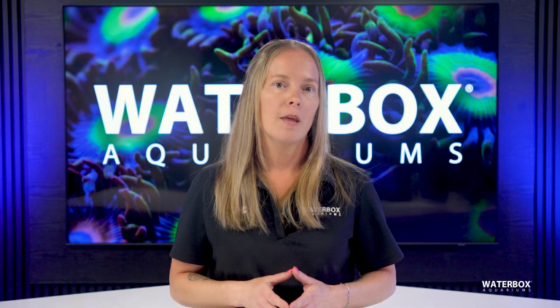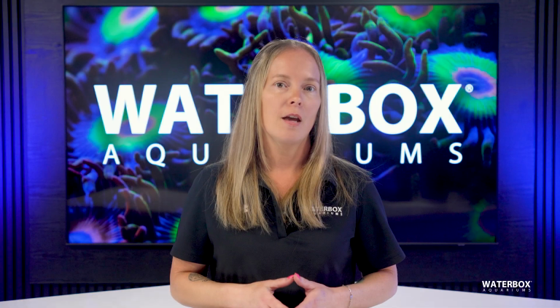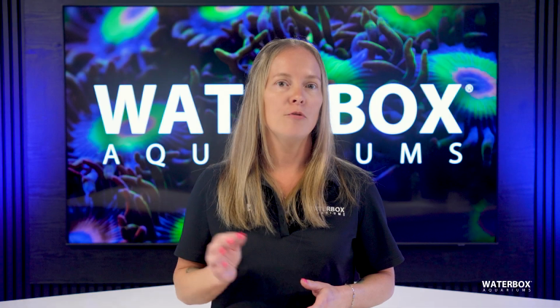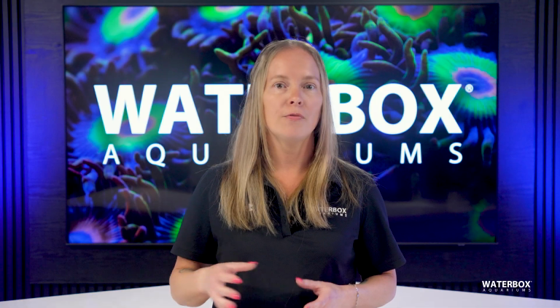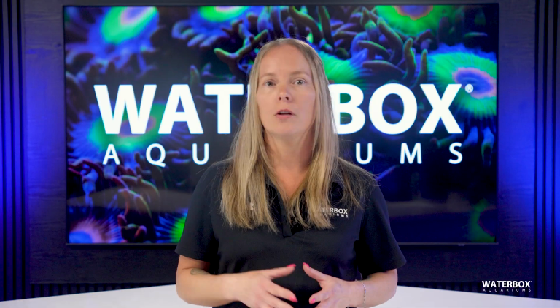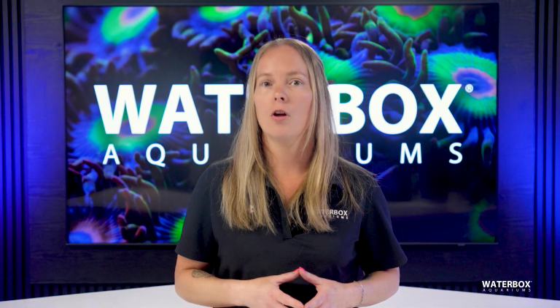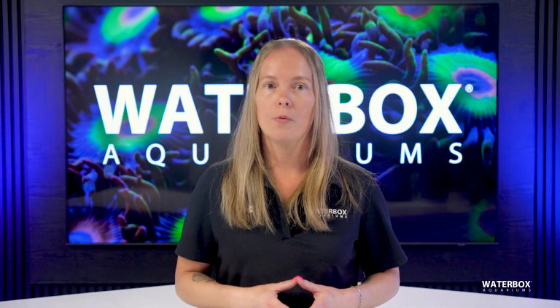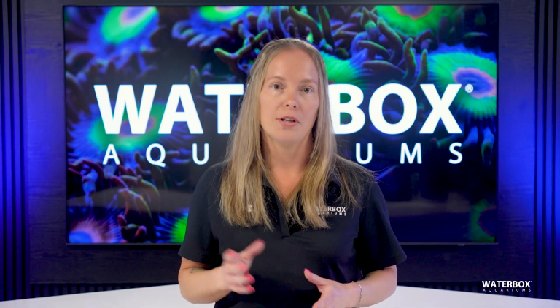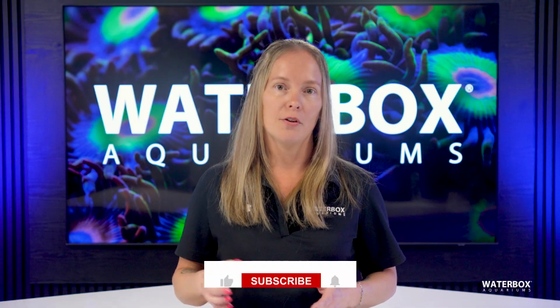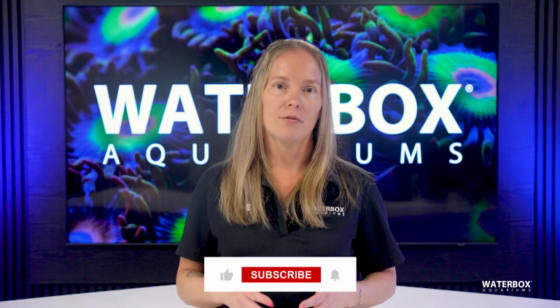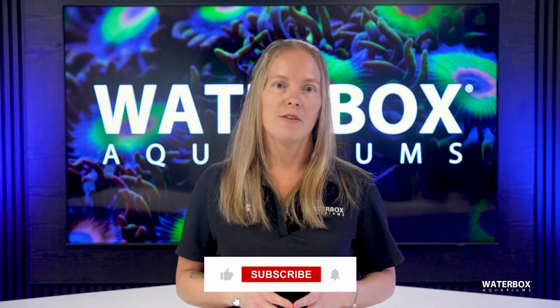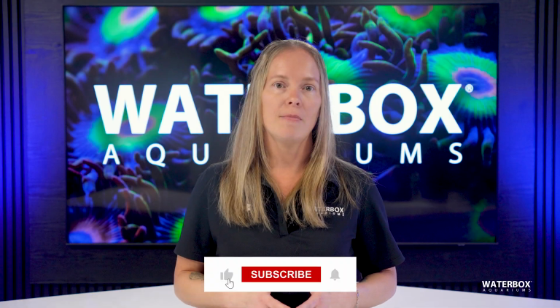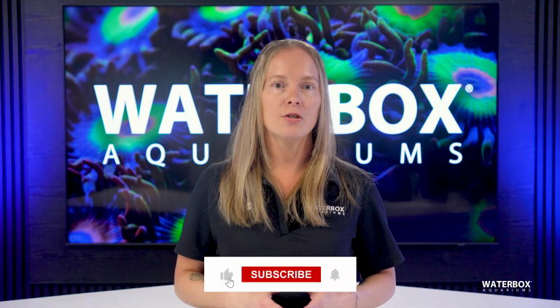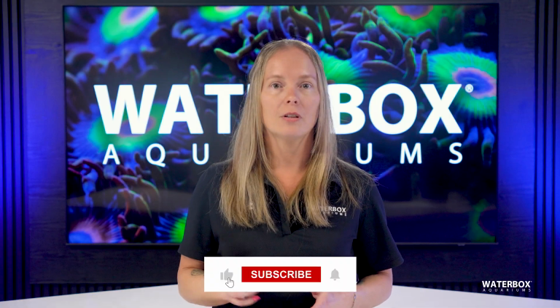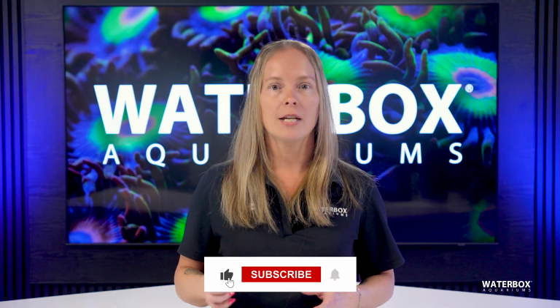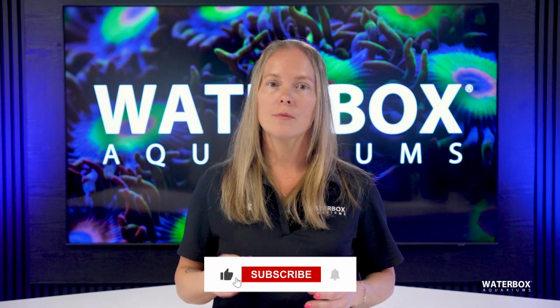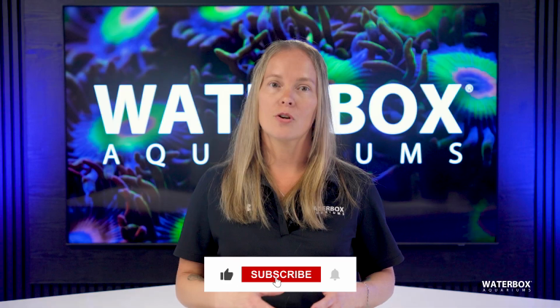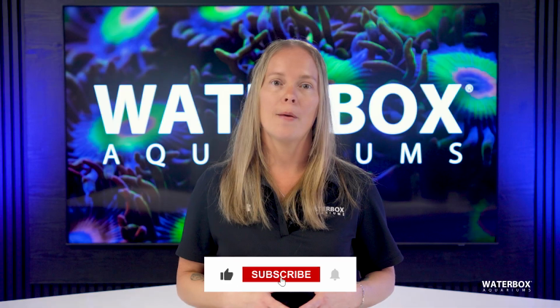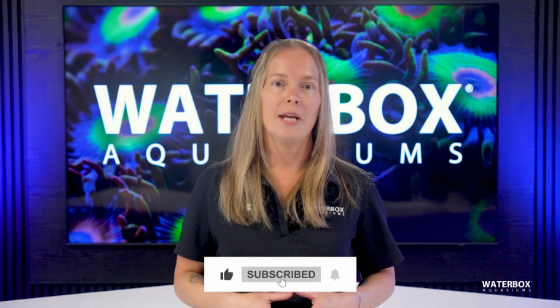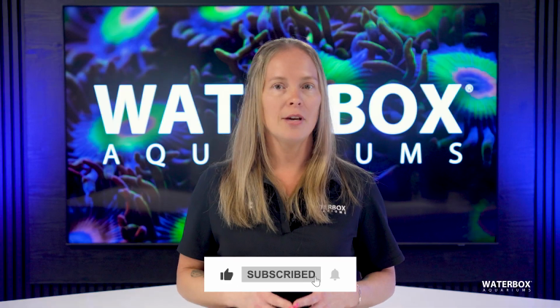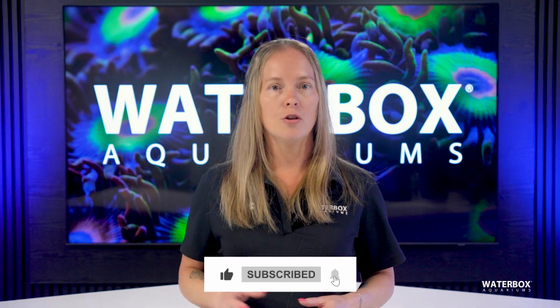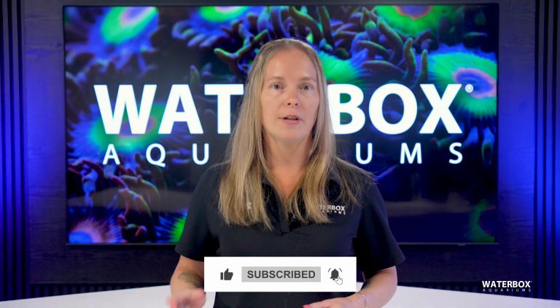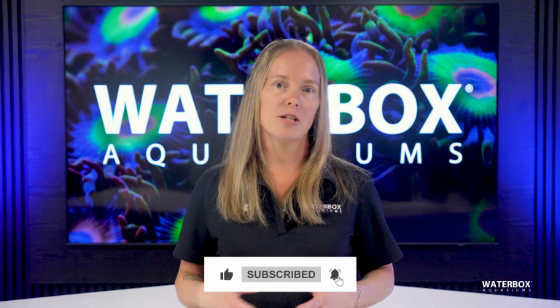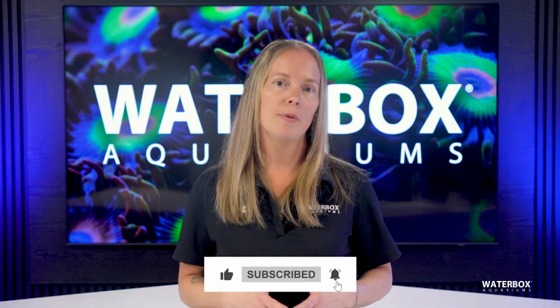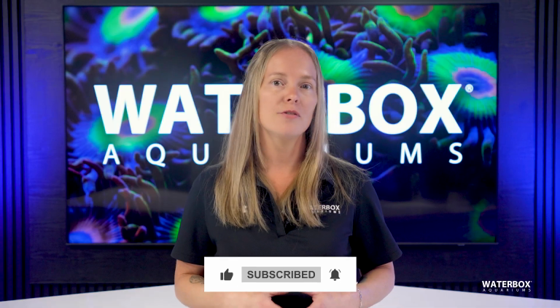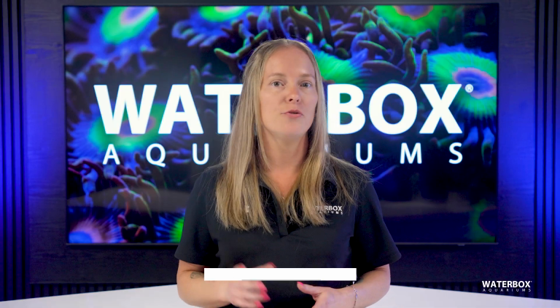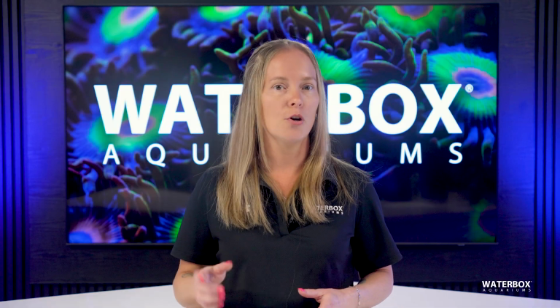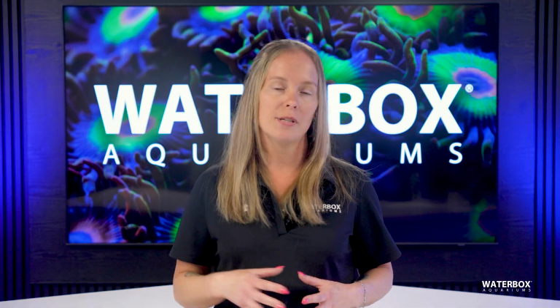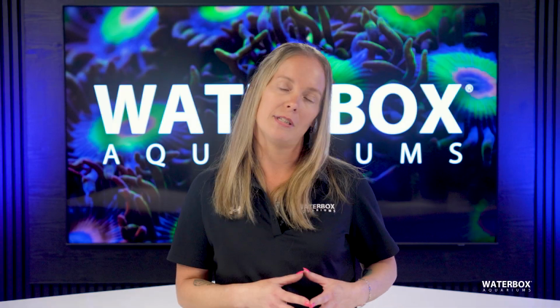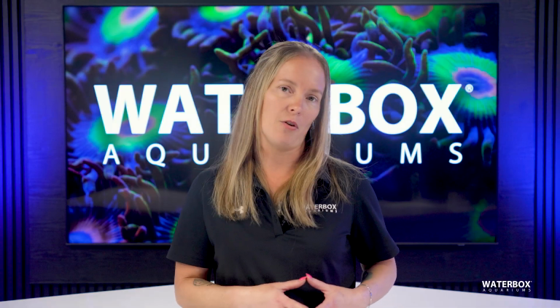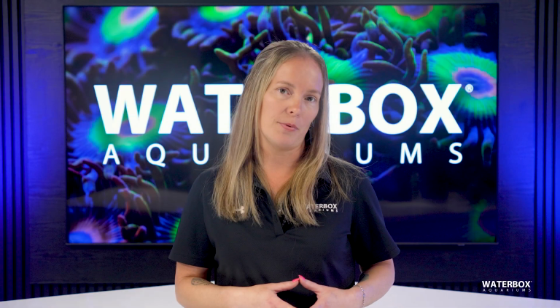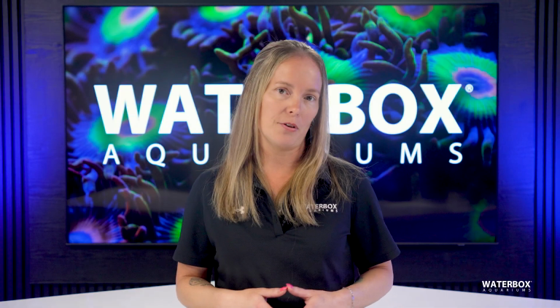If you've been following along with the Year of the Reef, make sure to like, subscribe, and hit that notification bell so you don't miss a single episode.